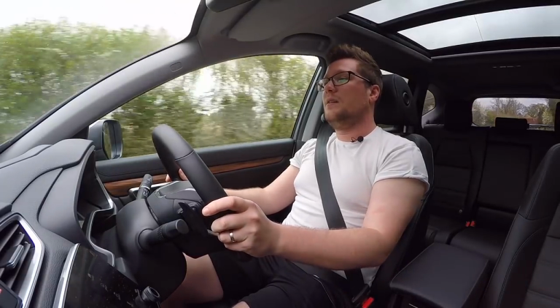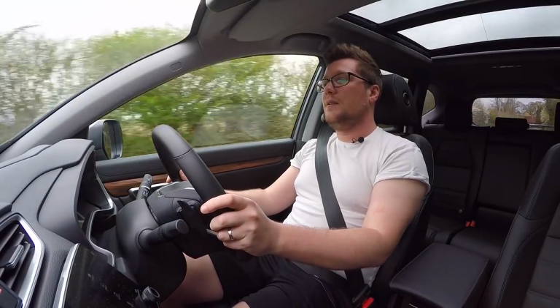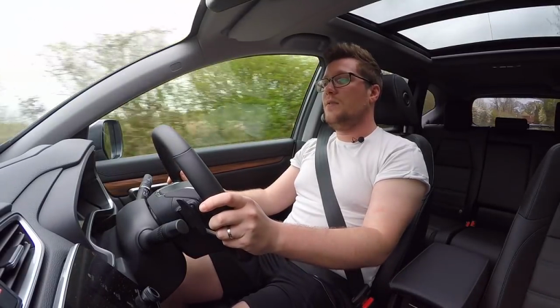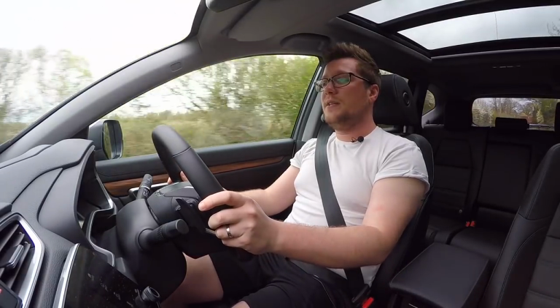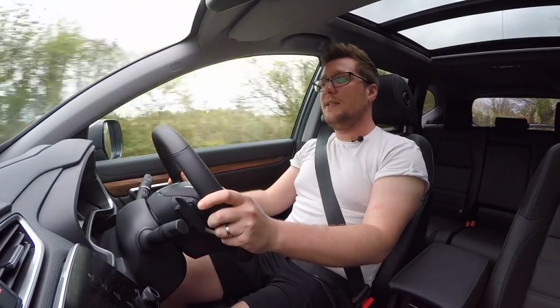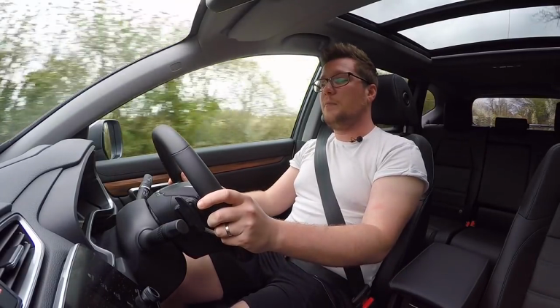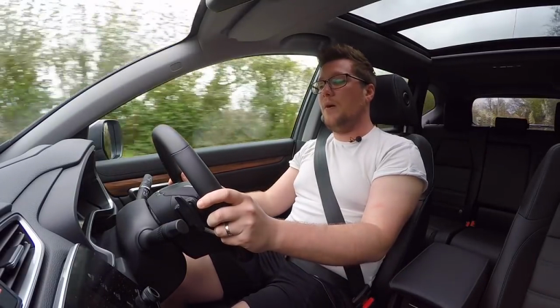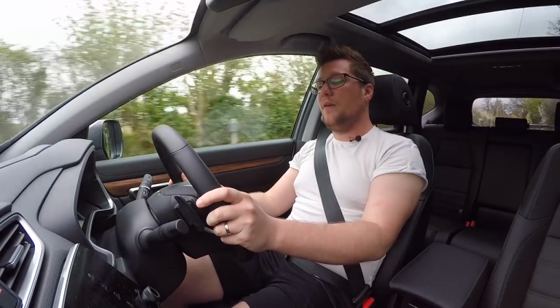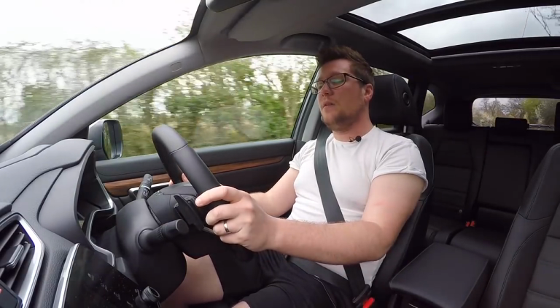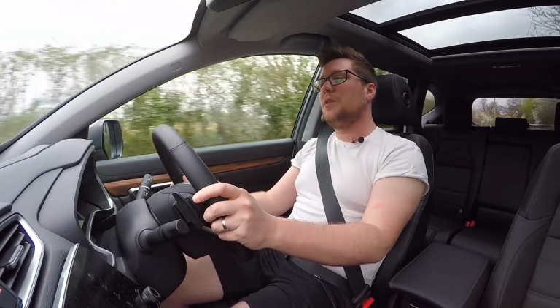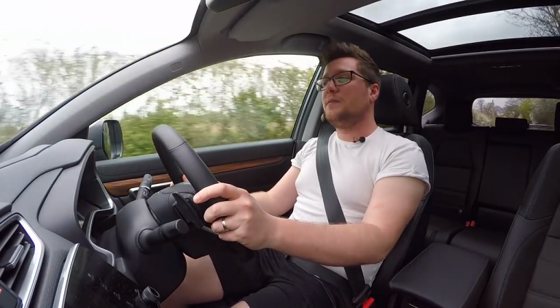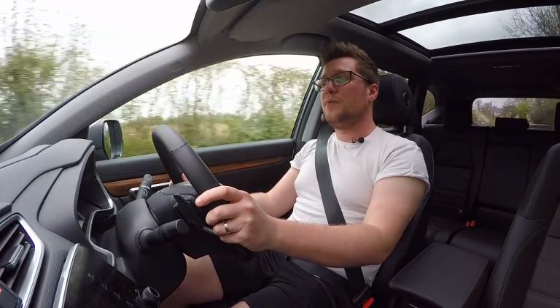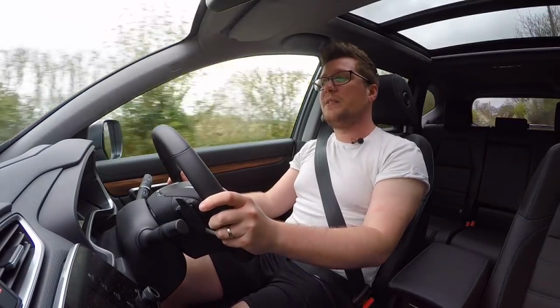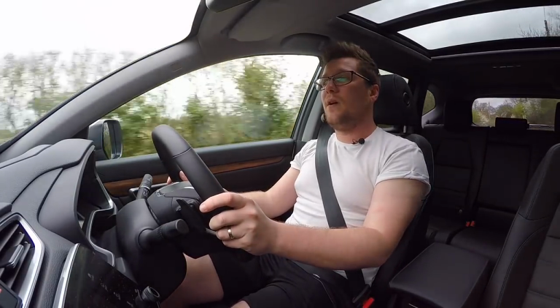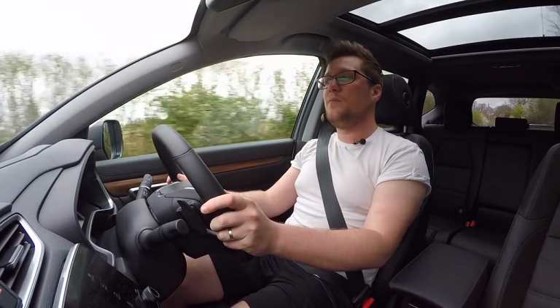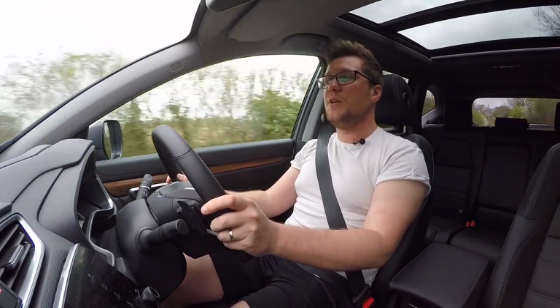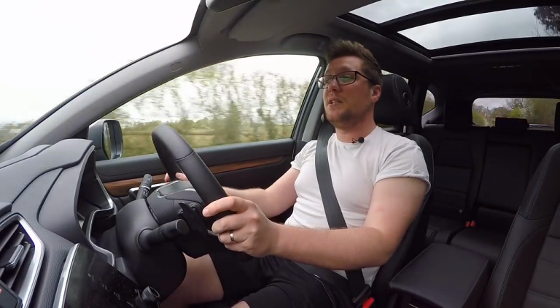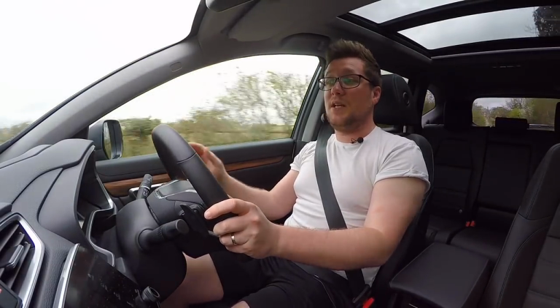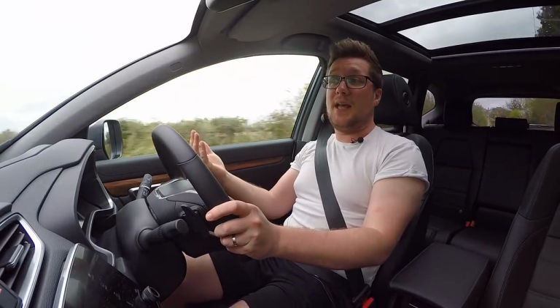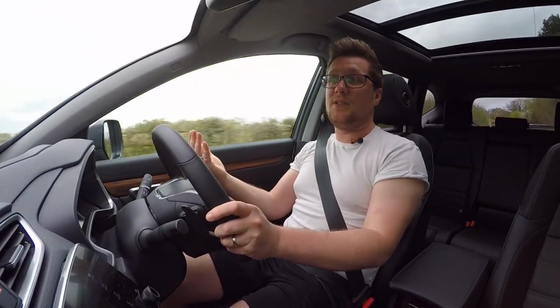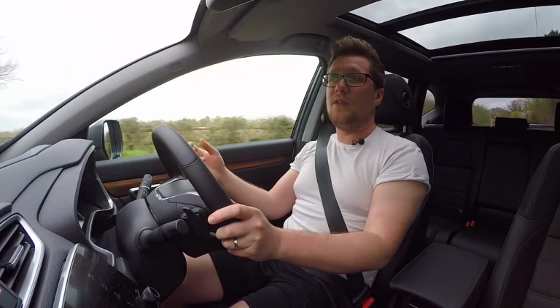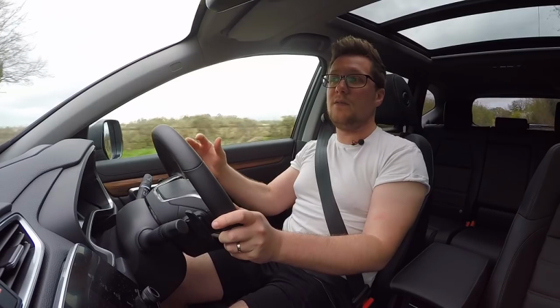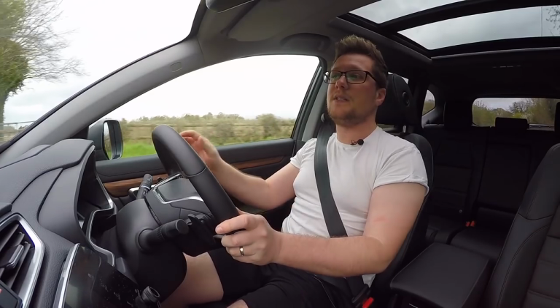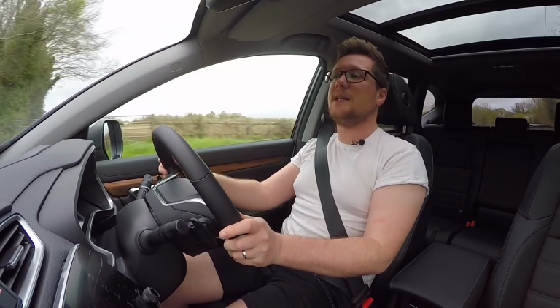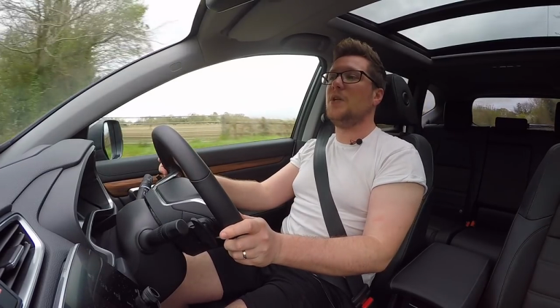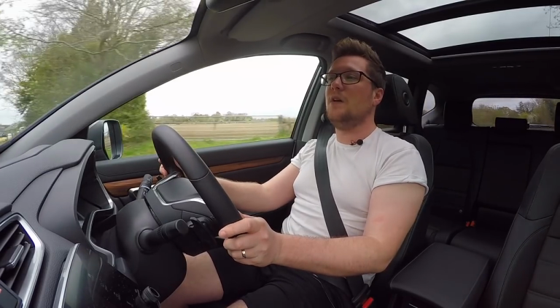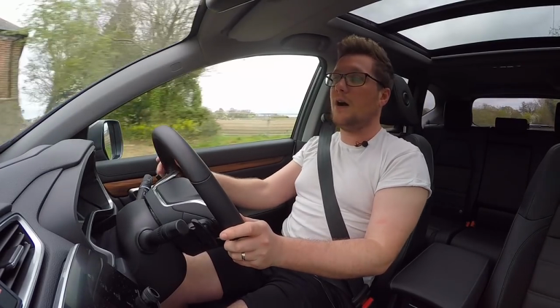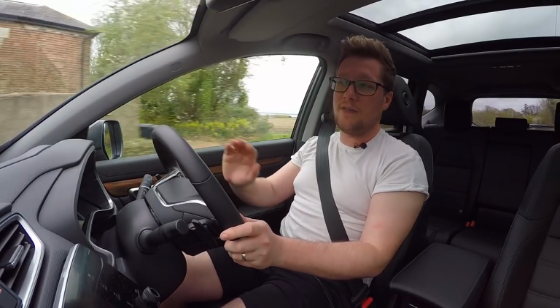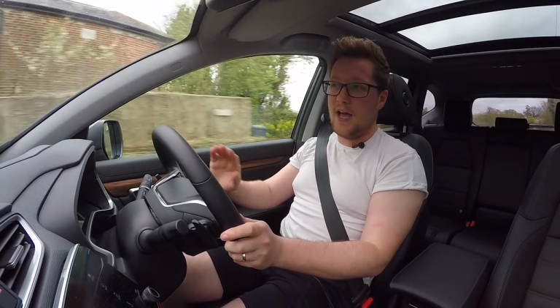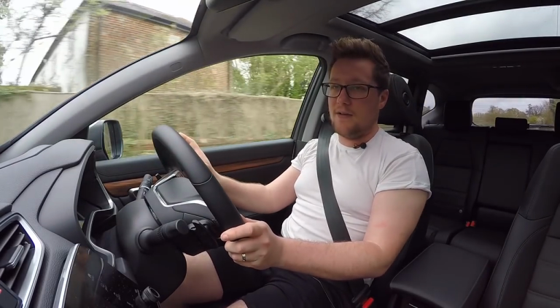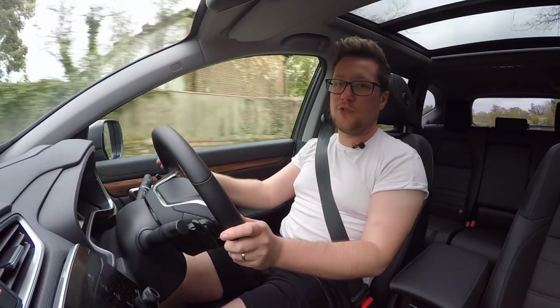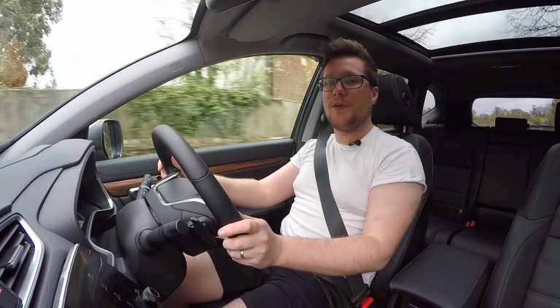So this is by far the most impressive hybrid SUV in this segment I've ever driven.